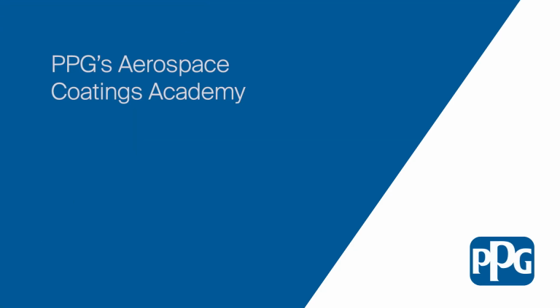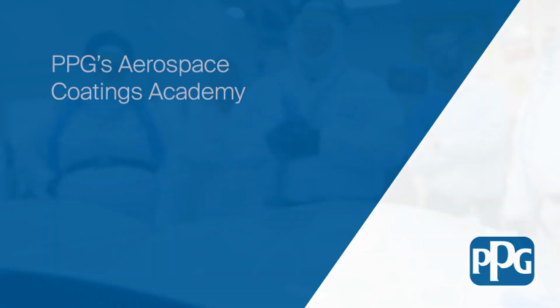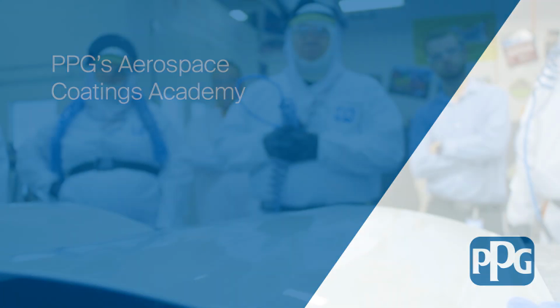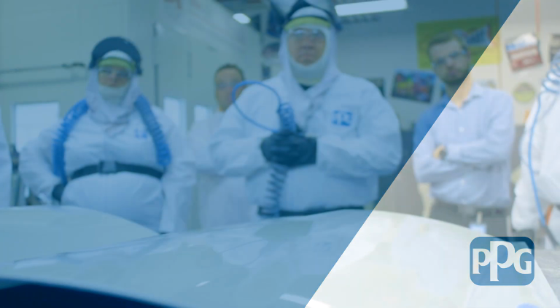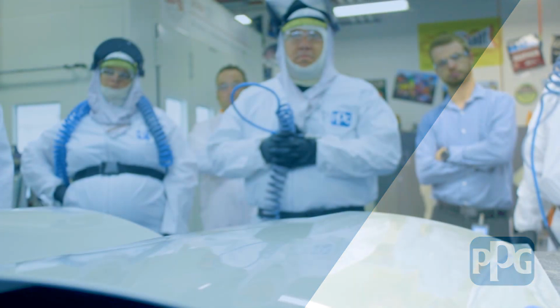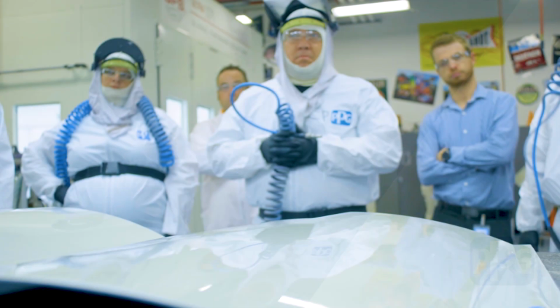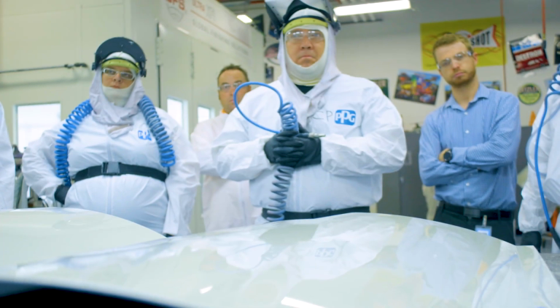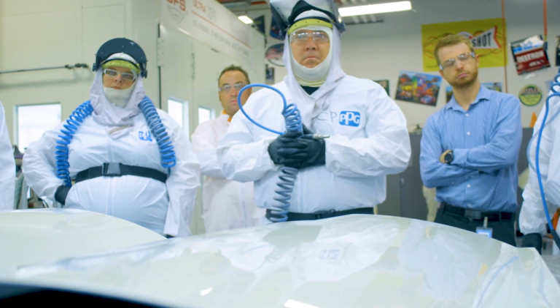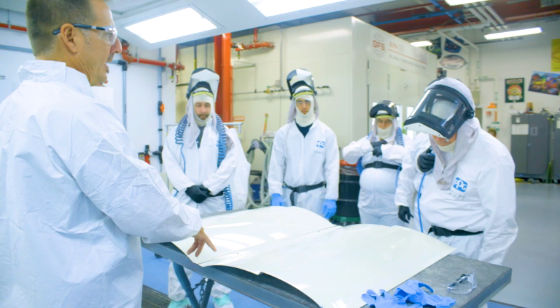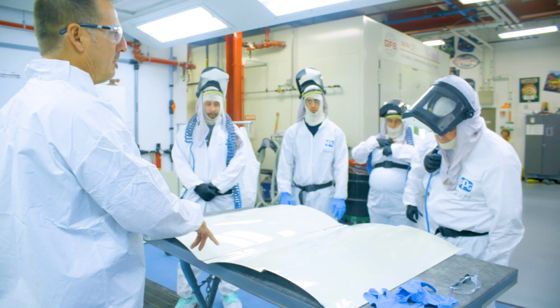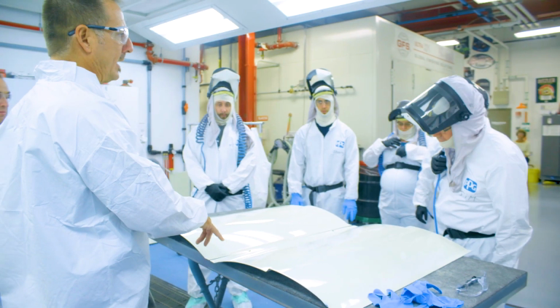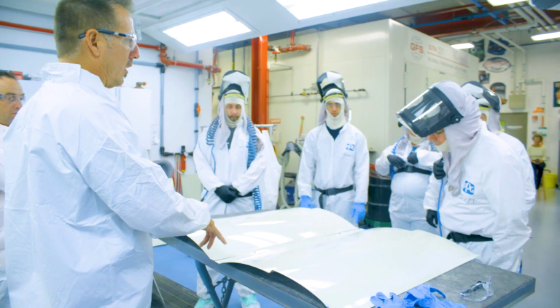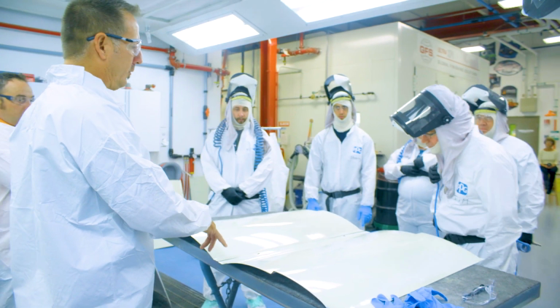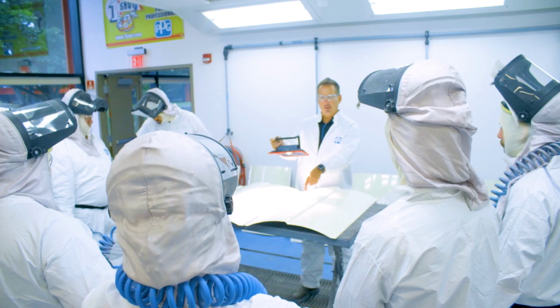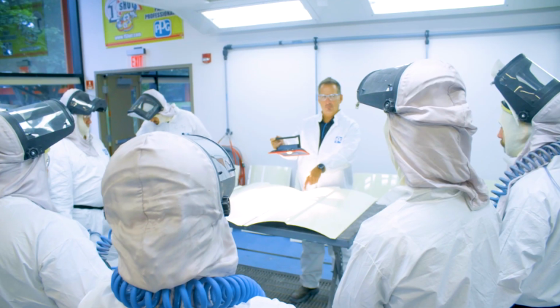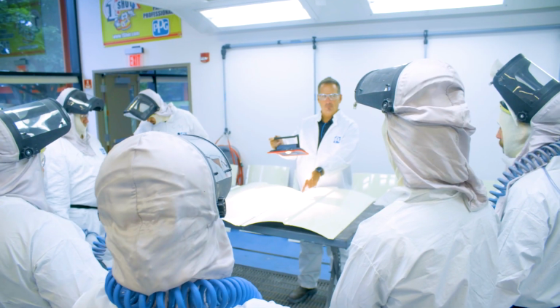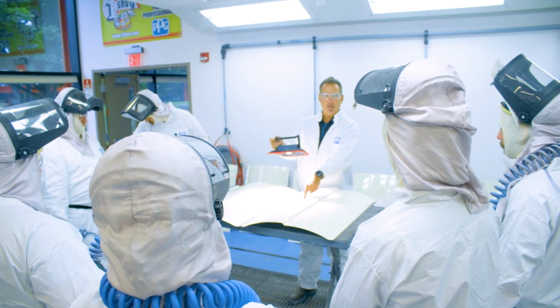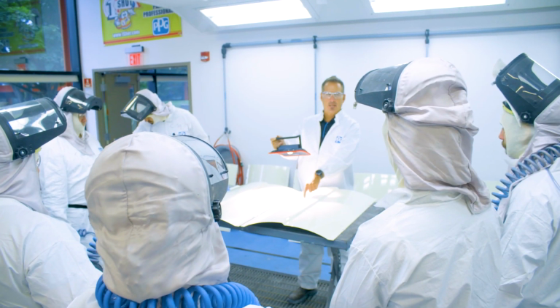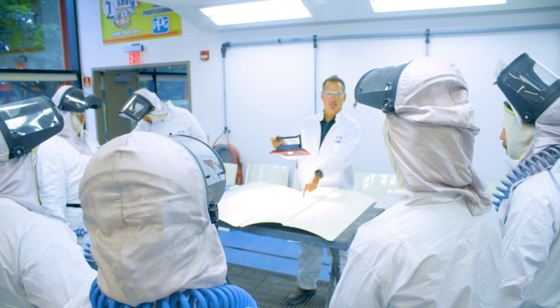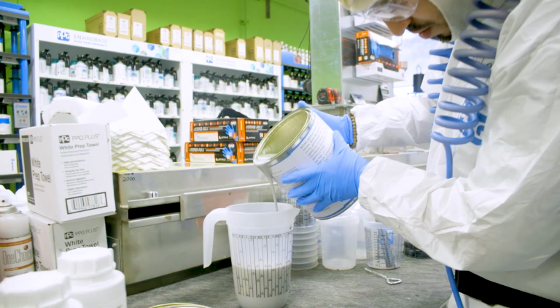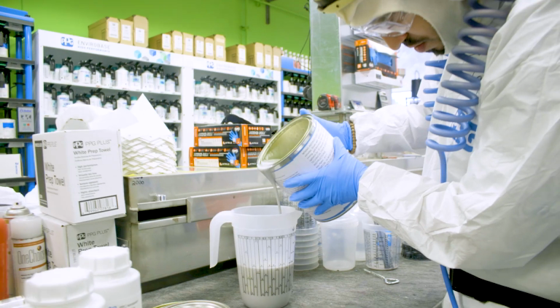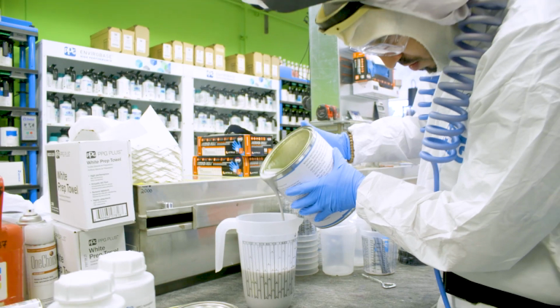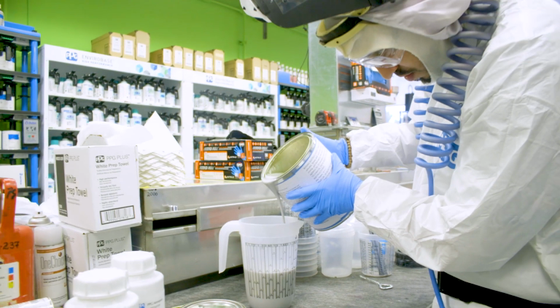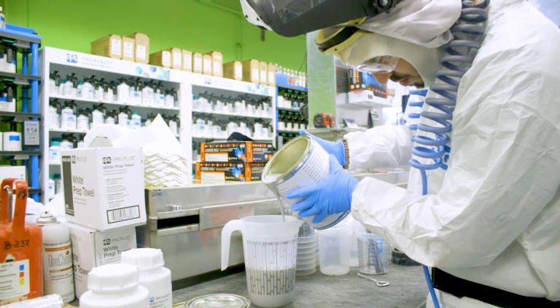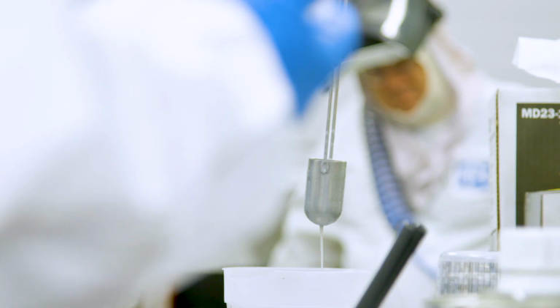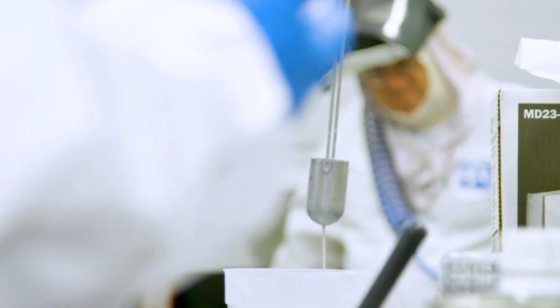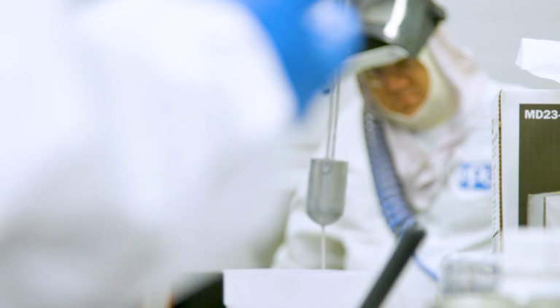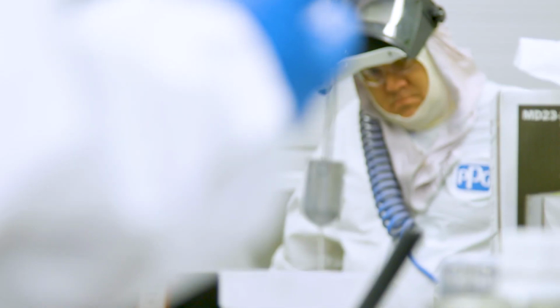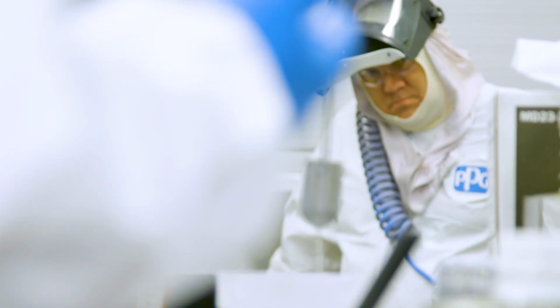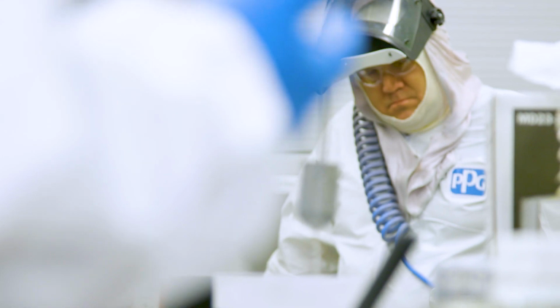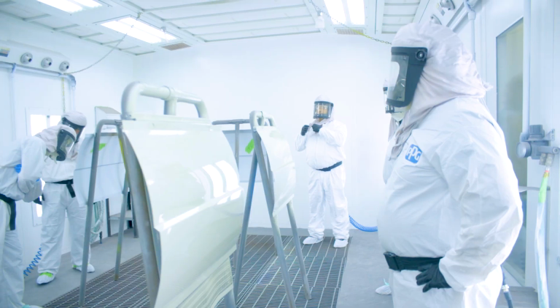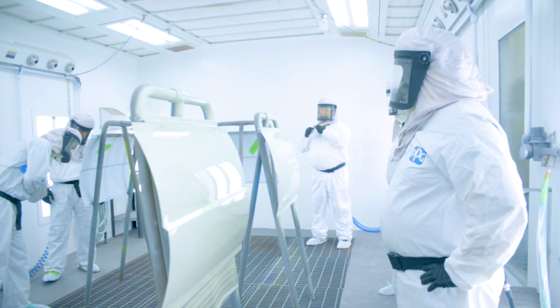PPG's Aerospace Coatings Academy — a free-of-charge, three-day coatings training program now offered around the globe.